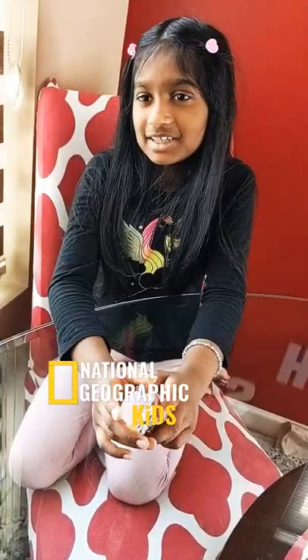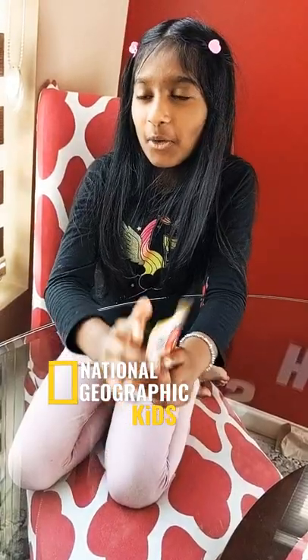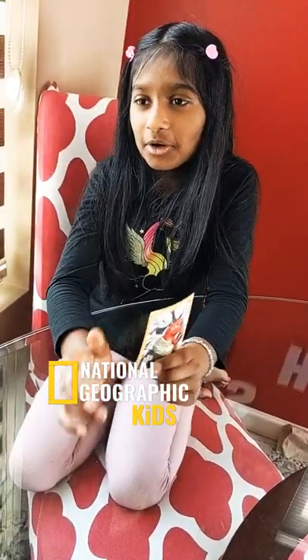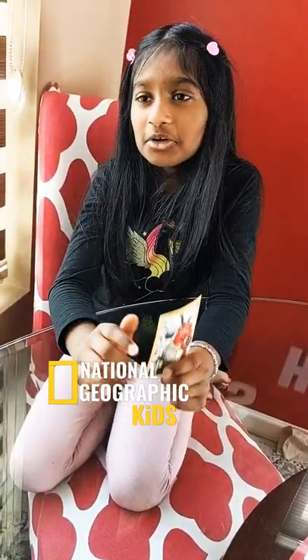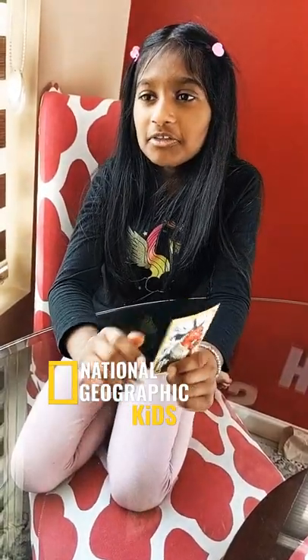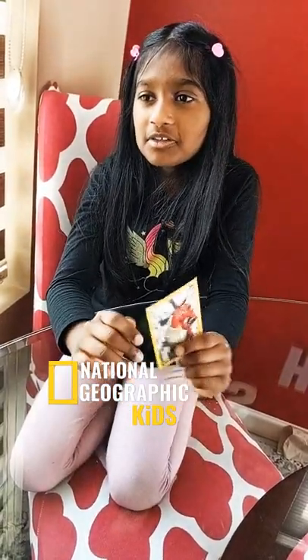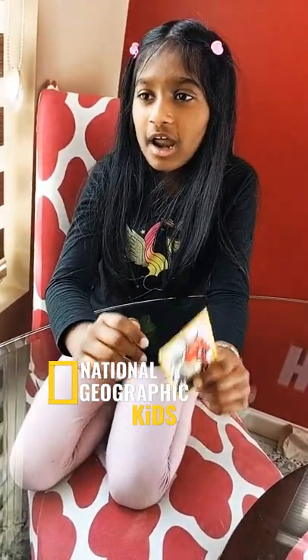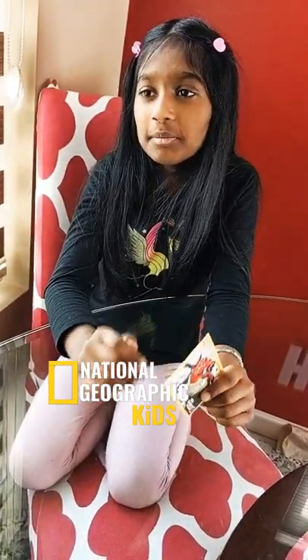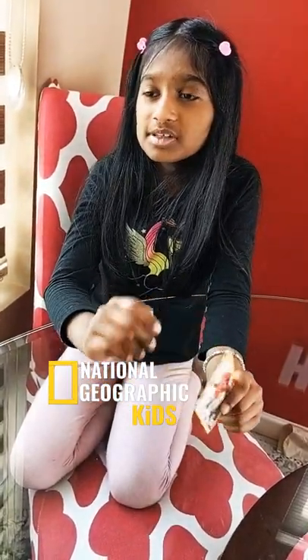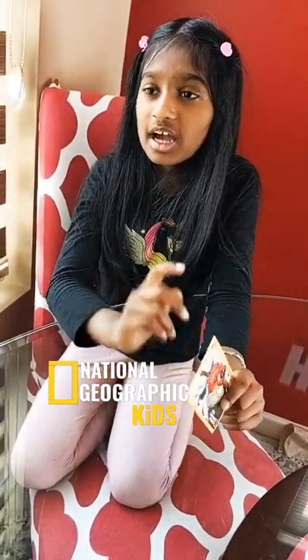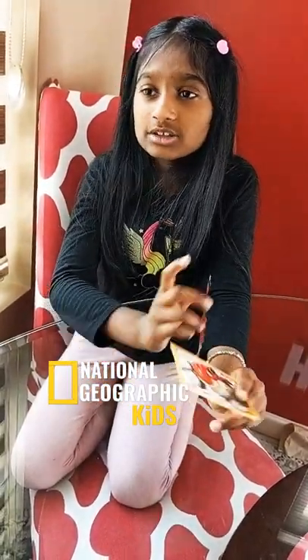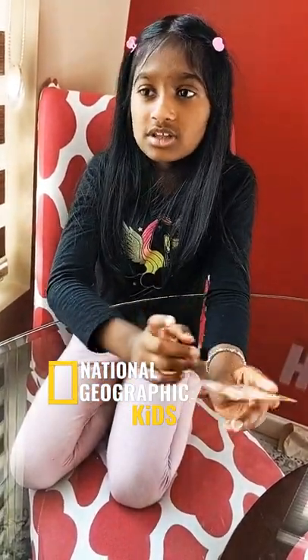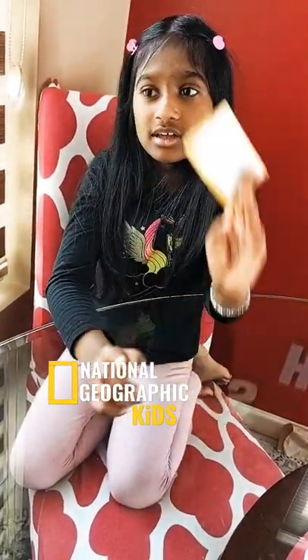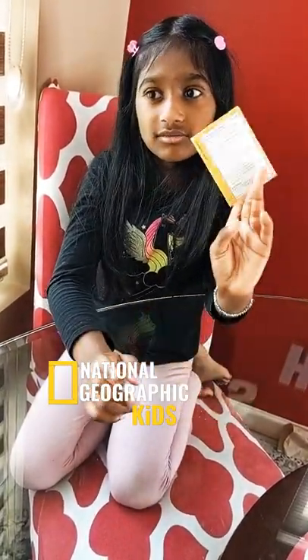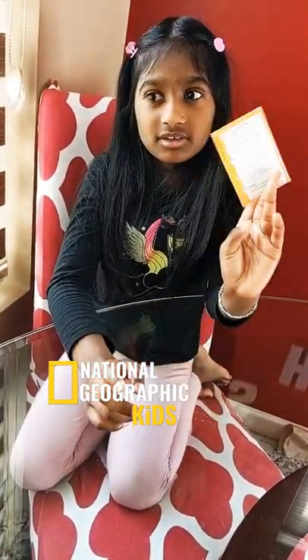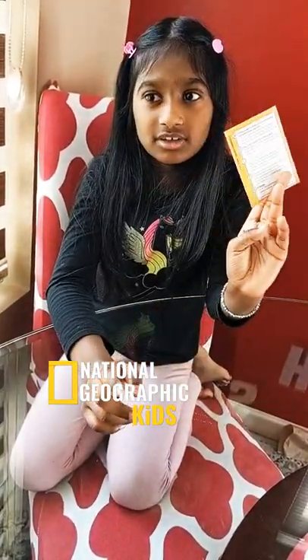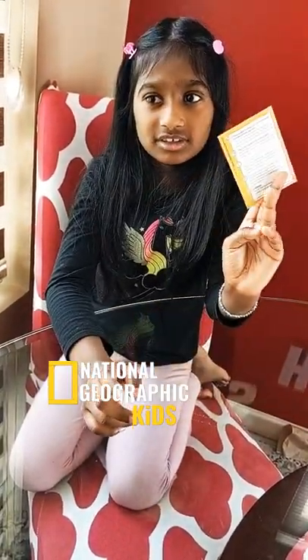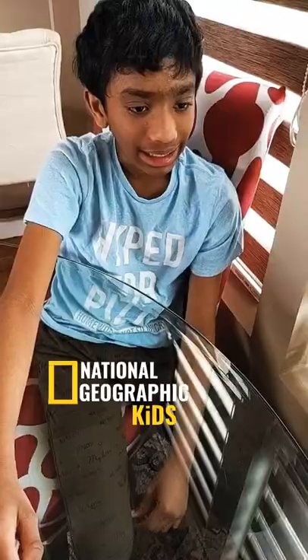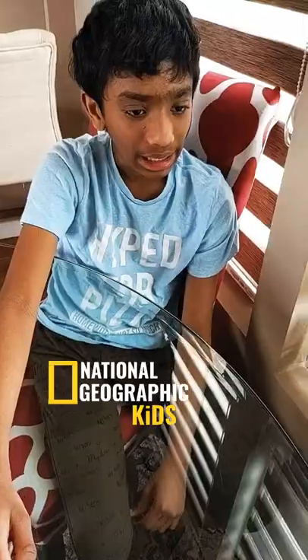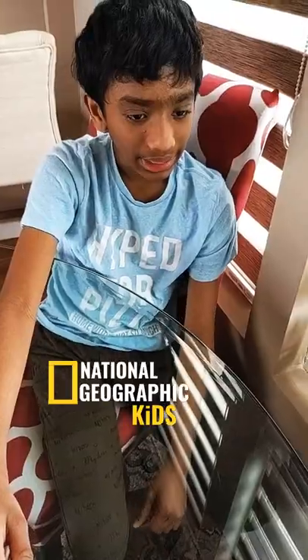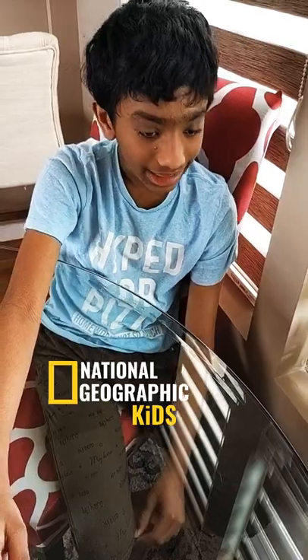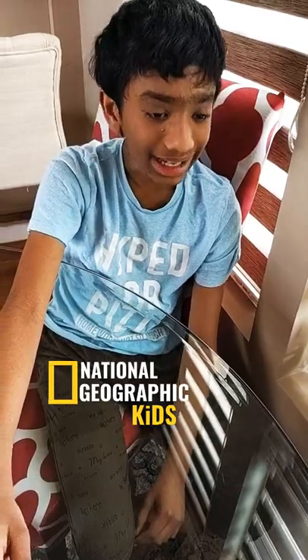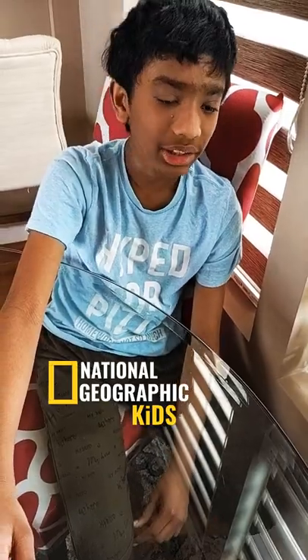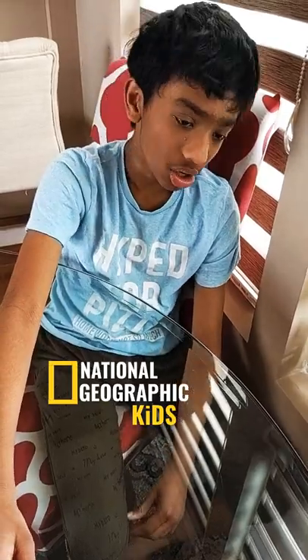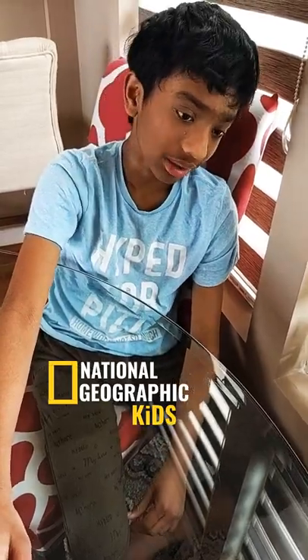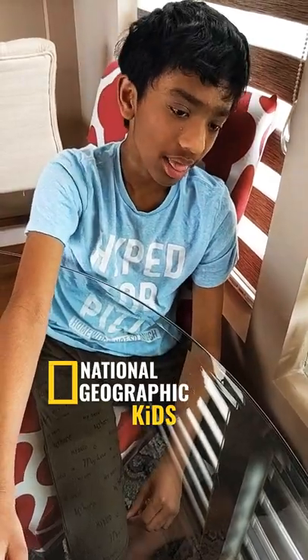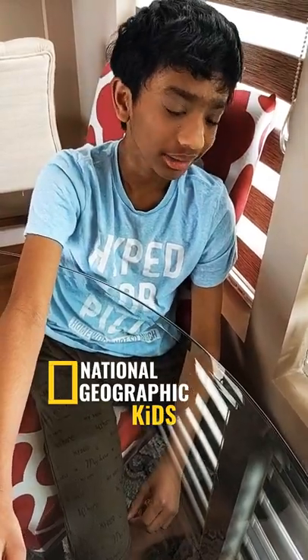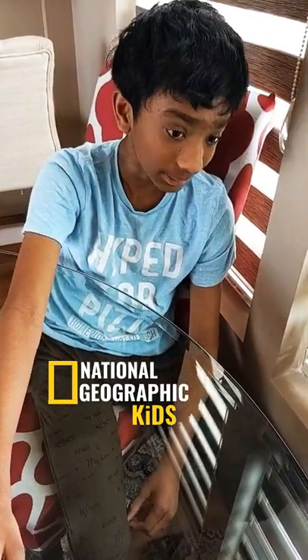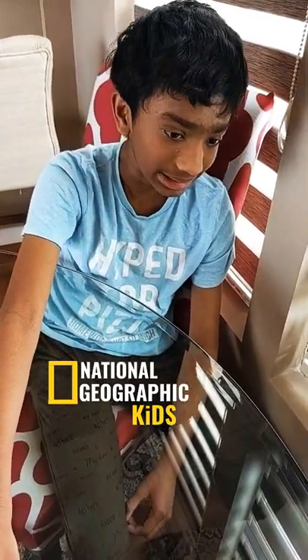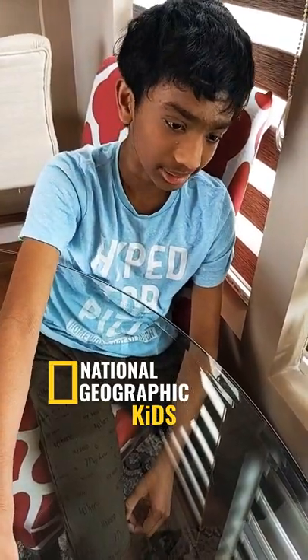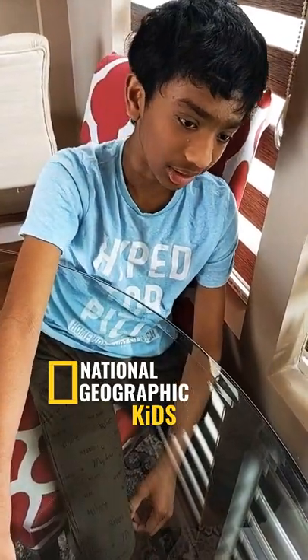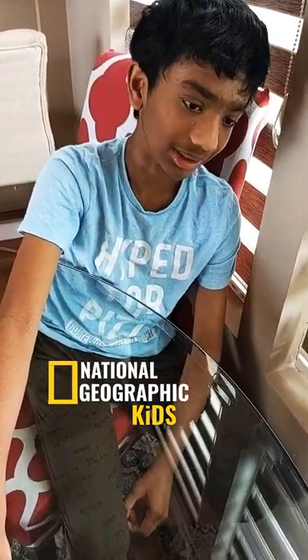I wonder if this crab is actually the size of this crab. They actually are — they're three inches long.